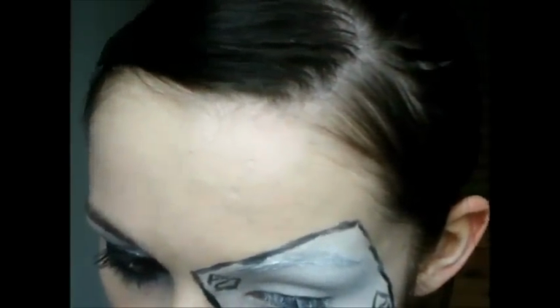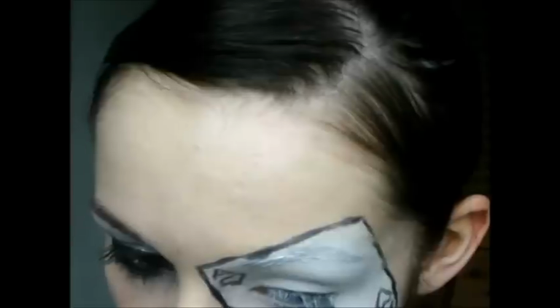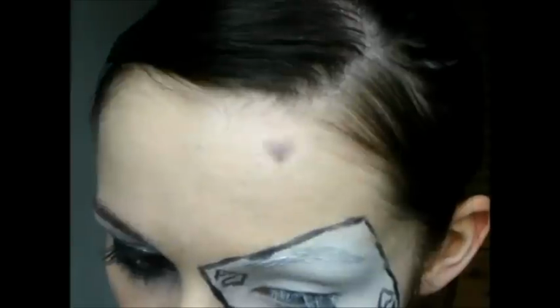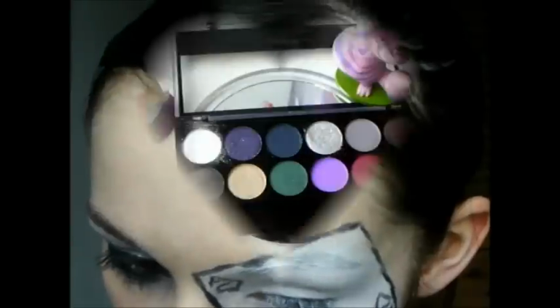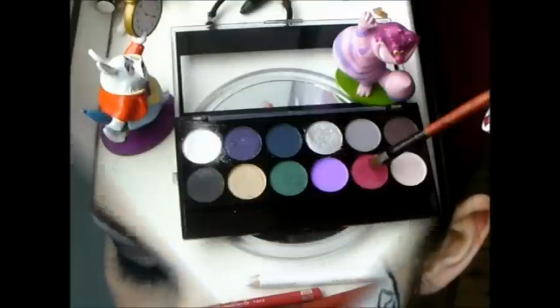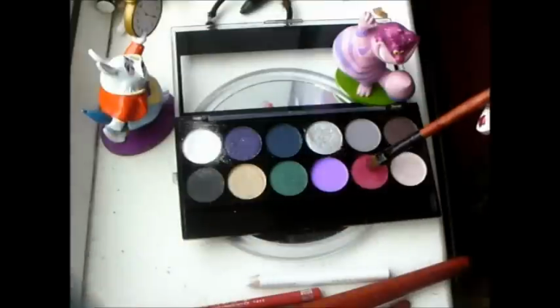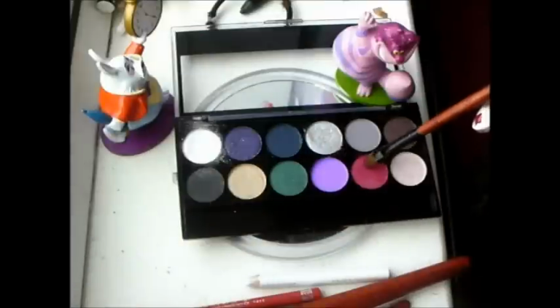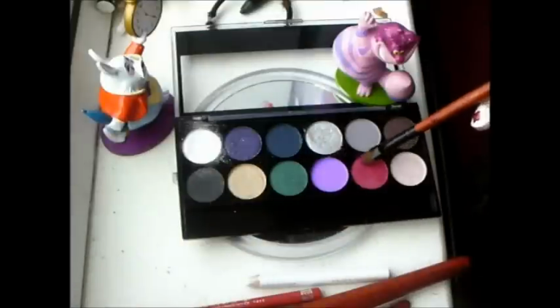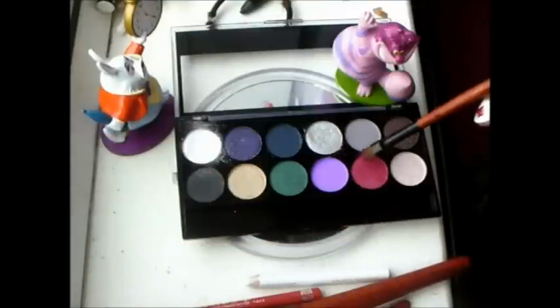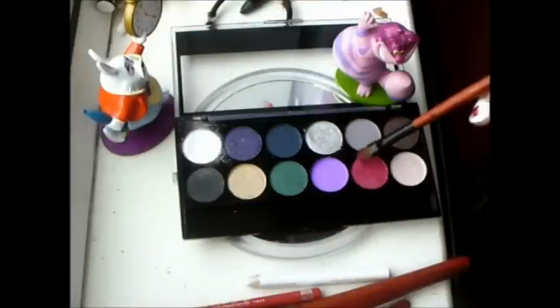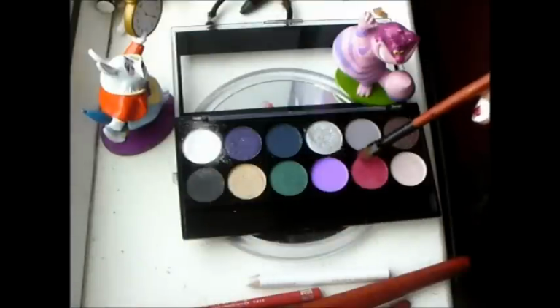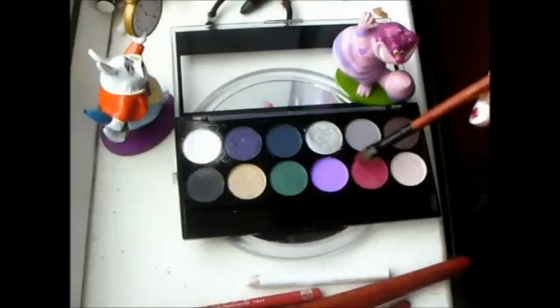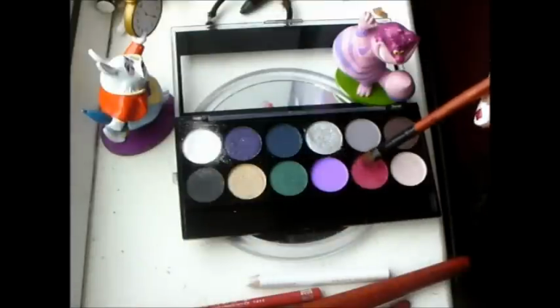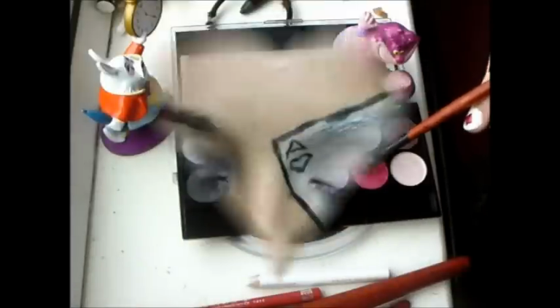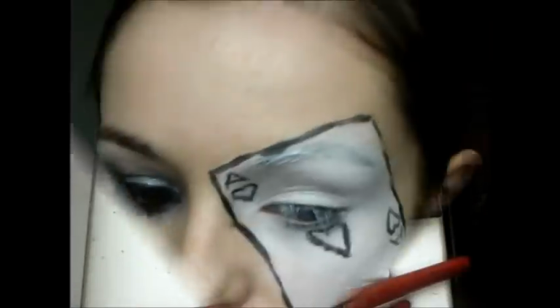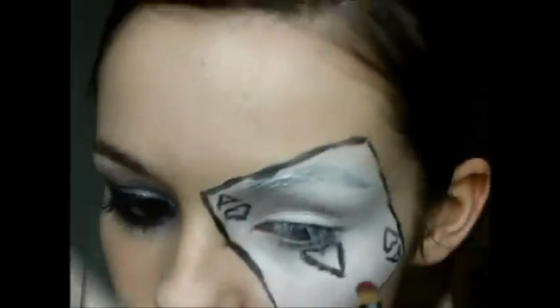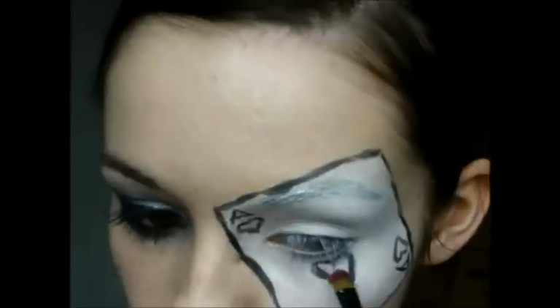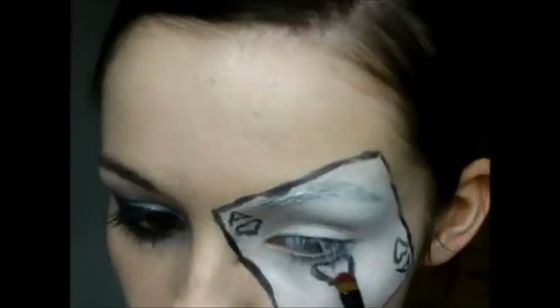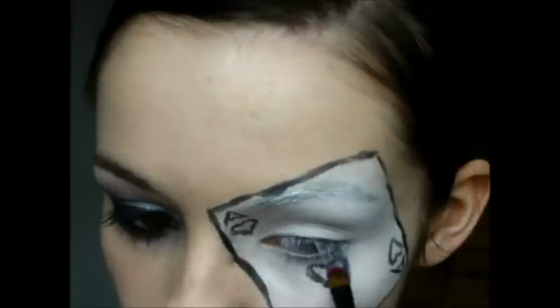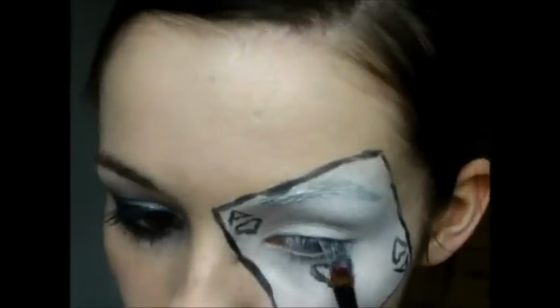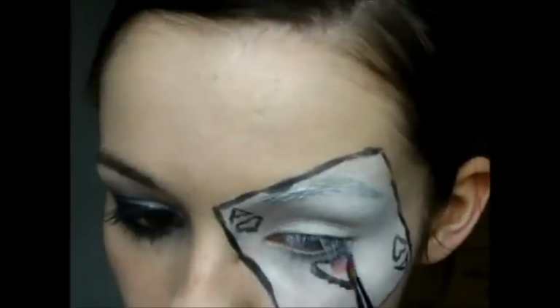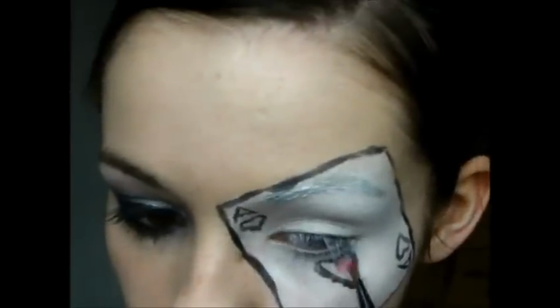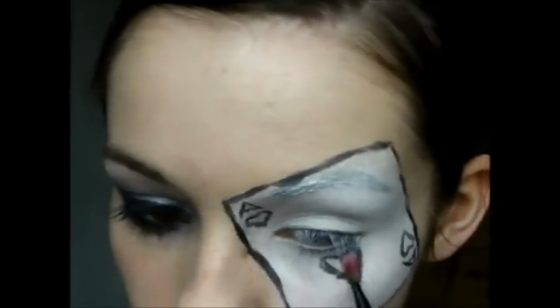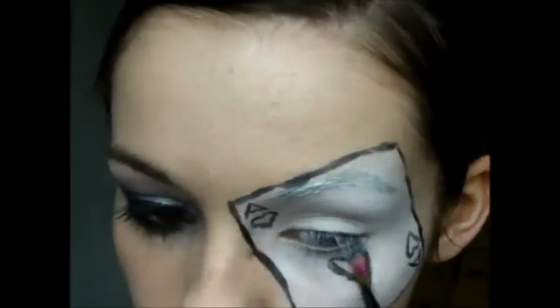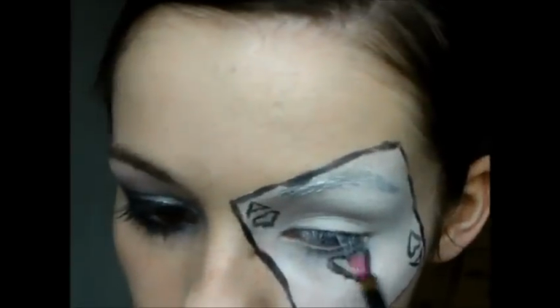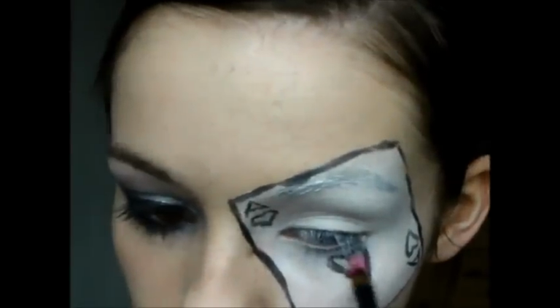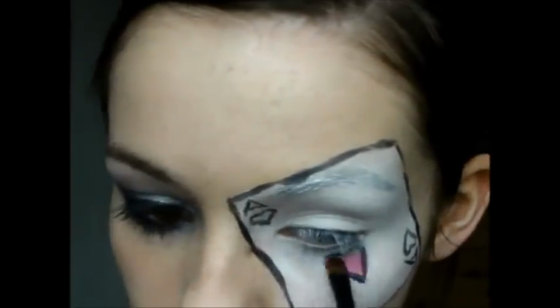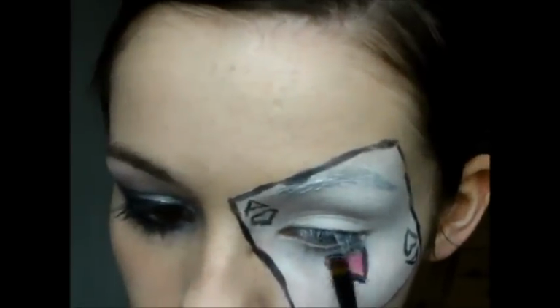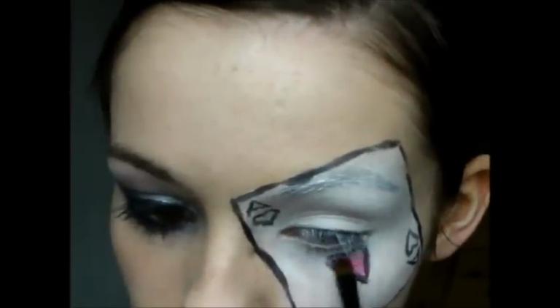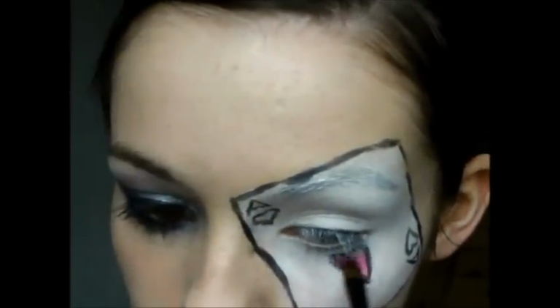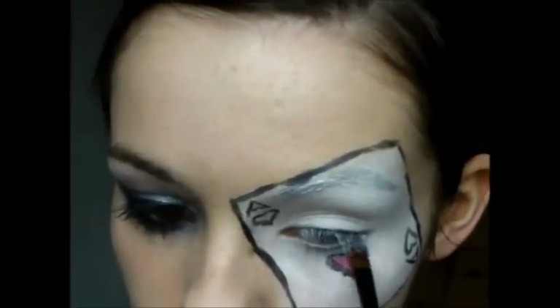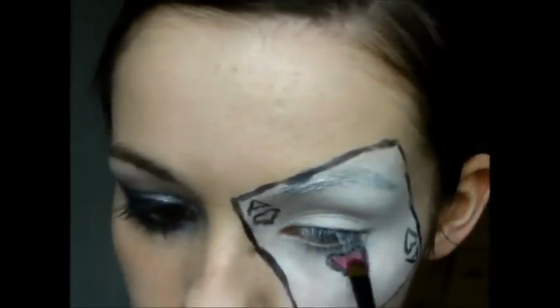Take a red eyeshadow — it may look pink but it is red — and fill in the hearts with it.